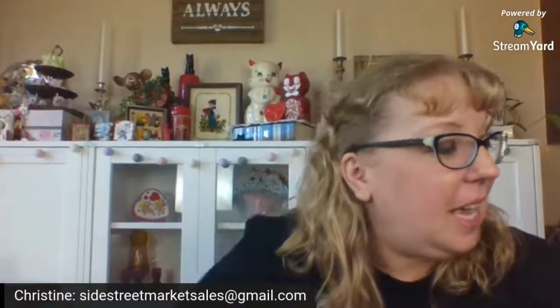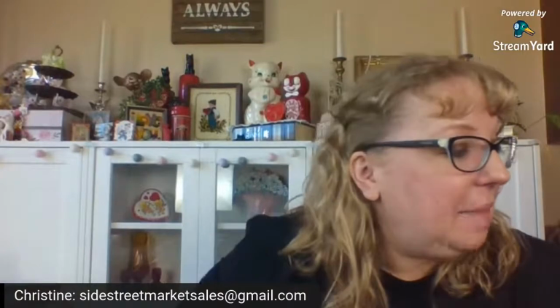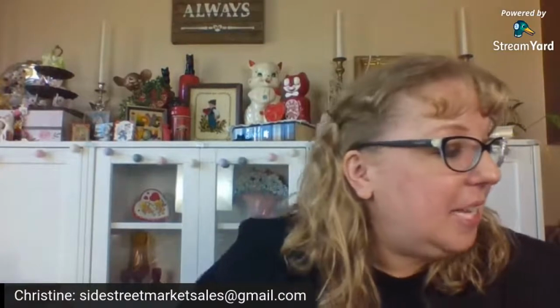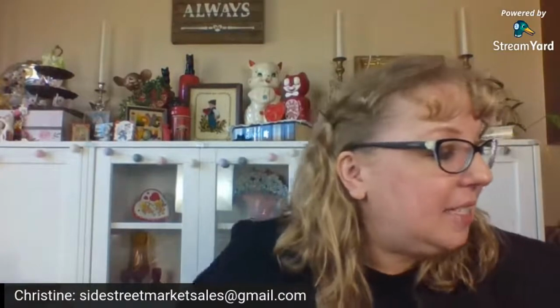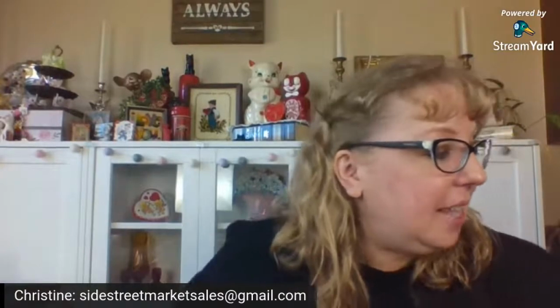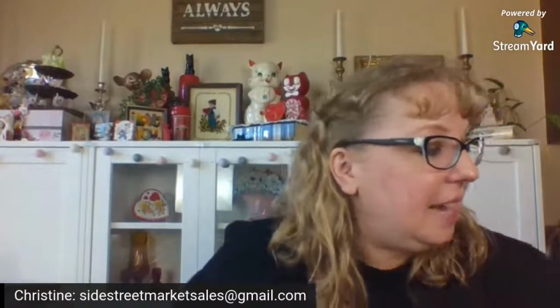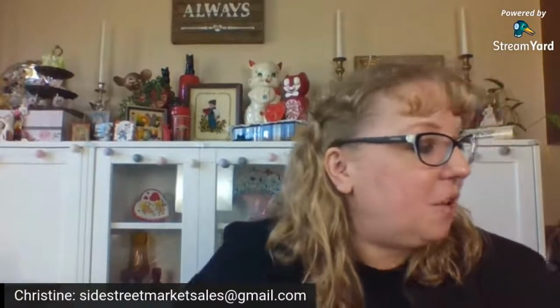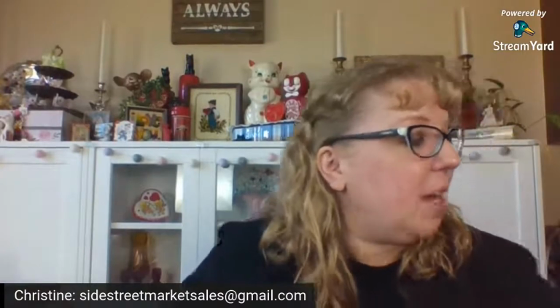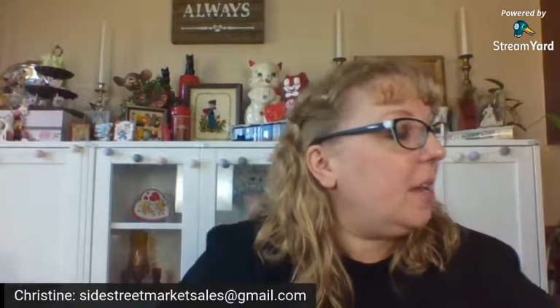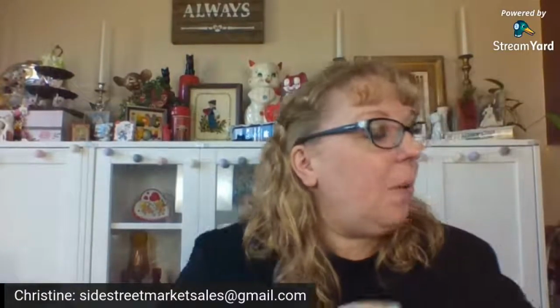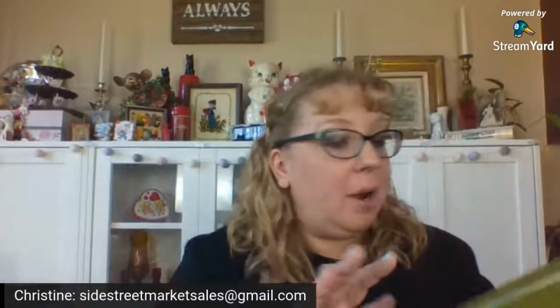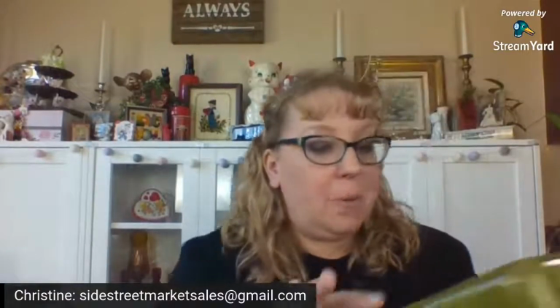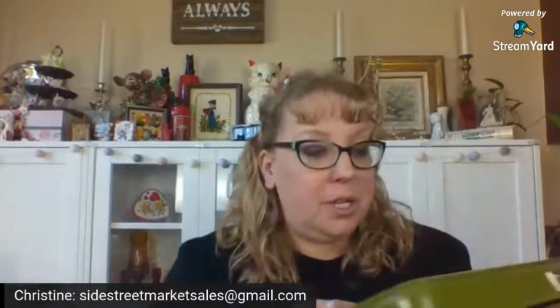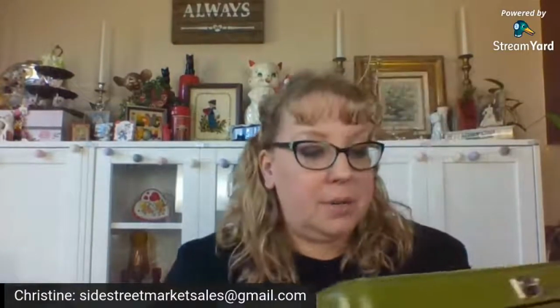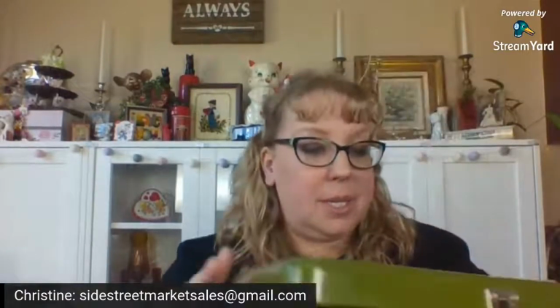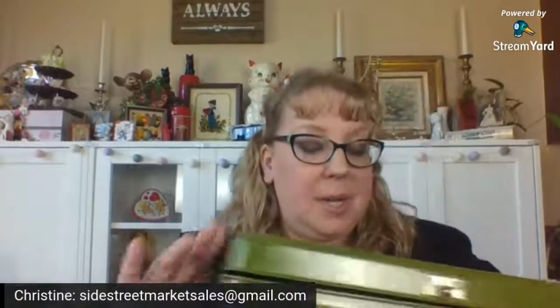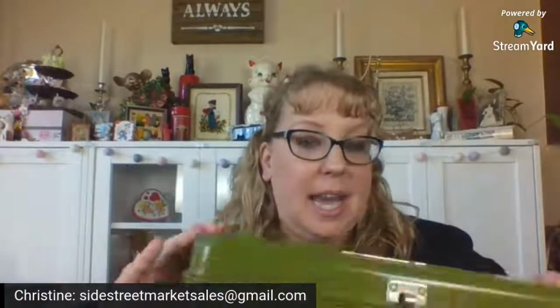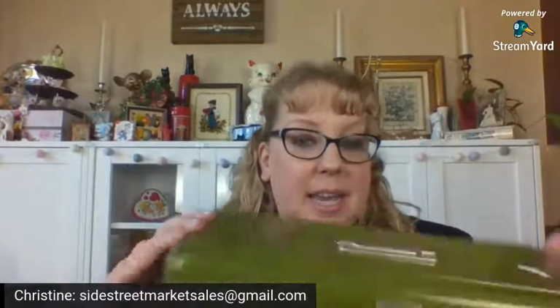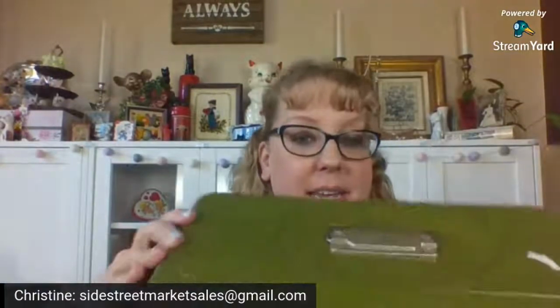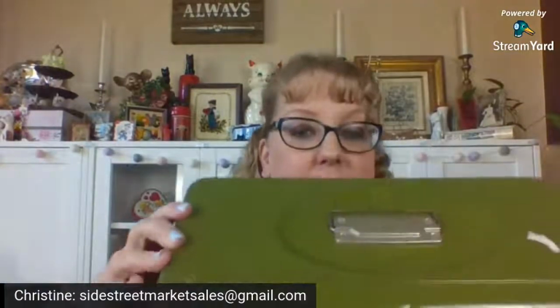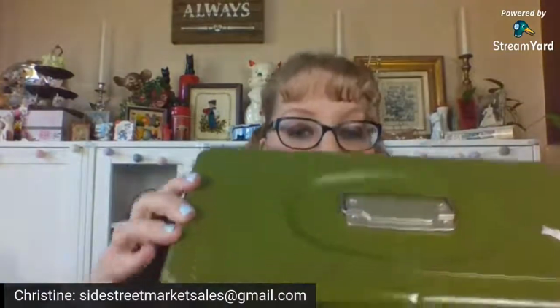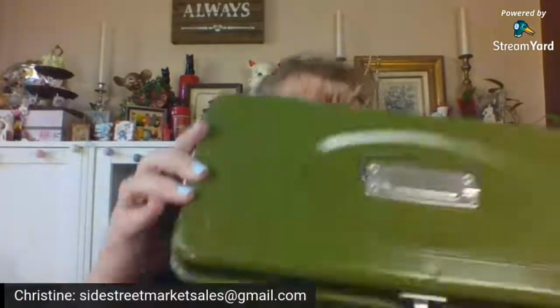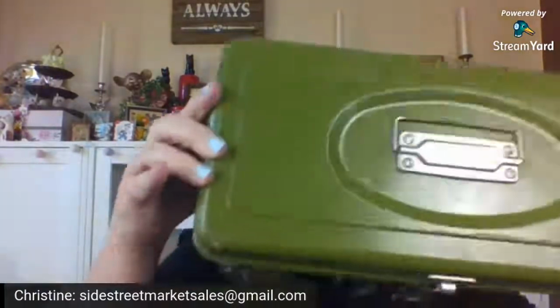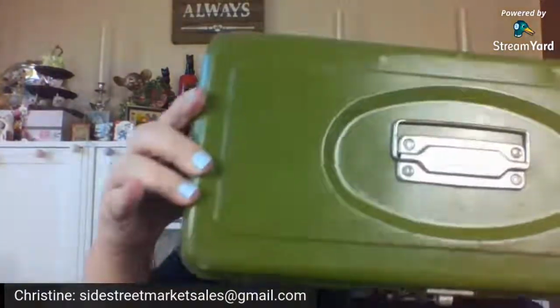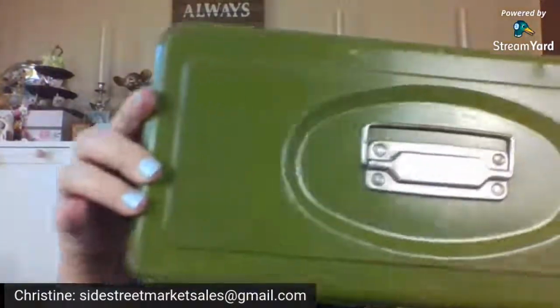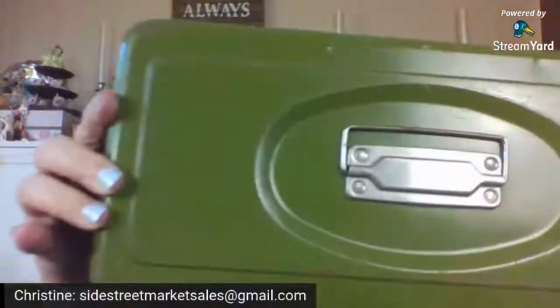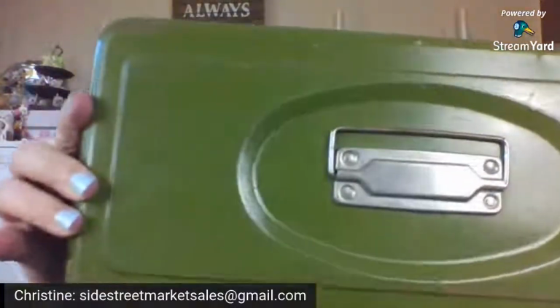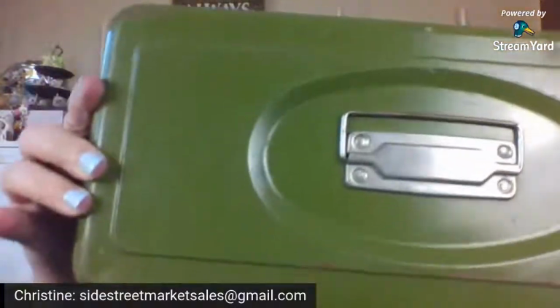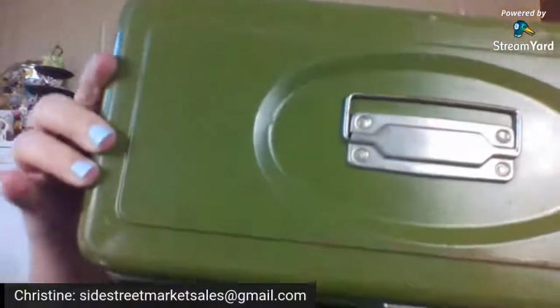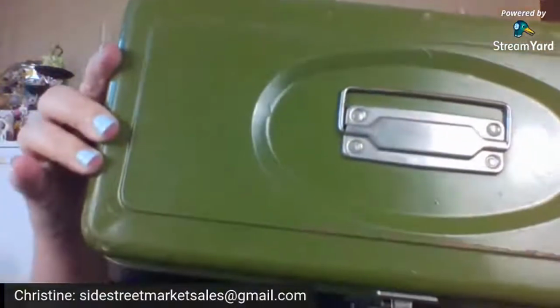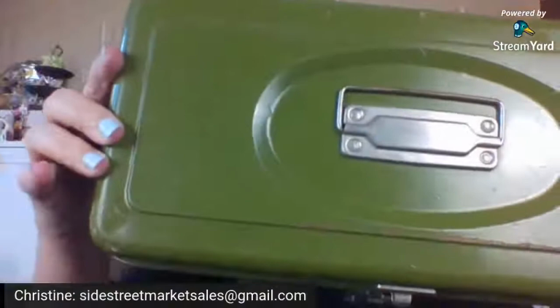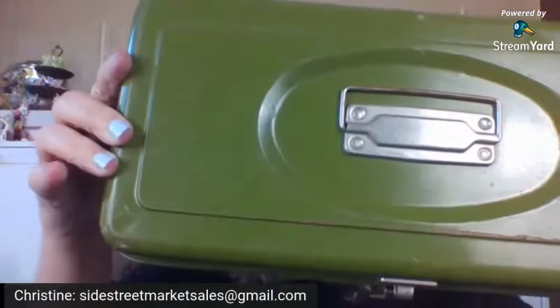It's got that great wear where you know someone had it, and it's got just a little bit of rusting on it.